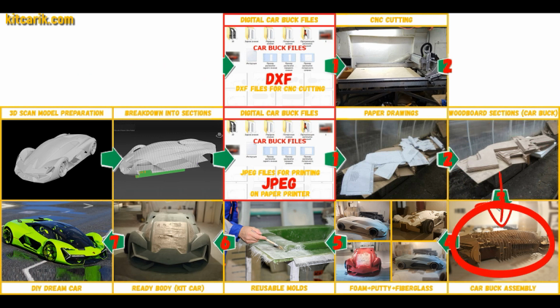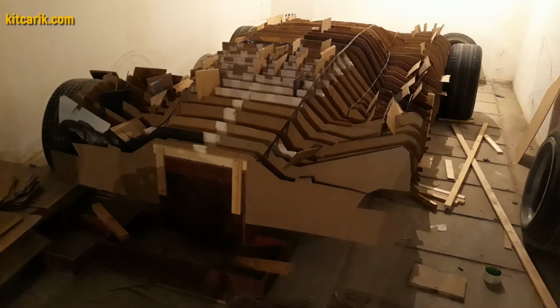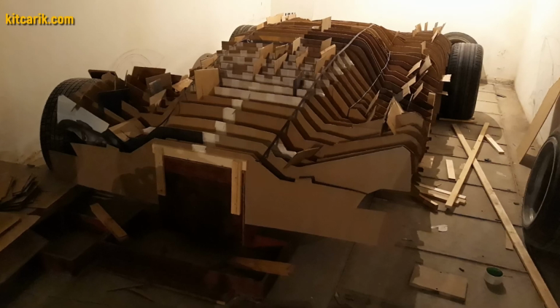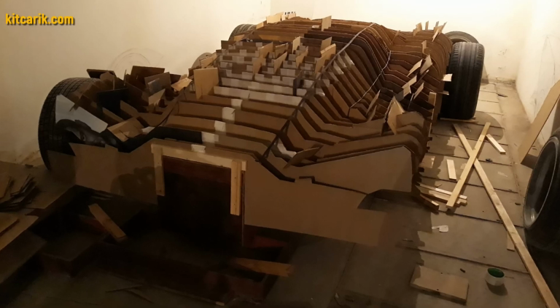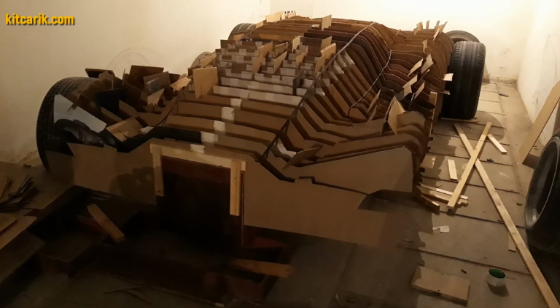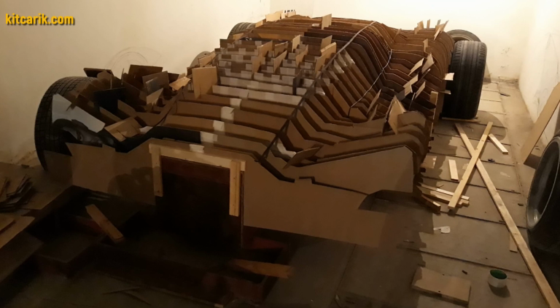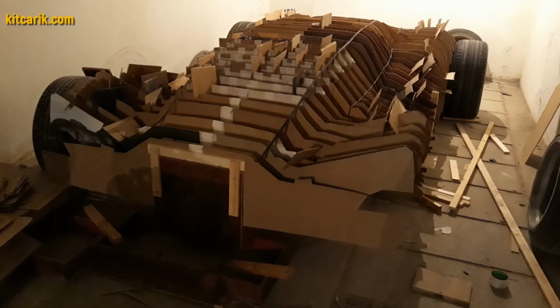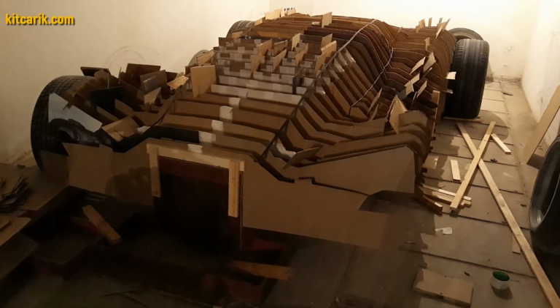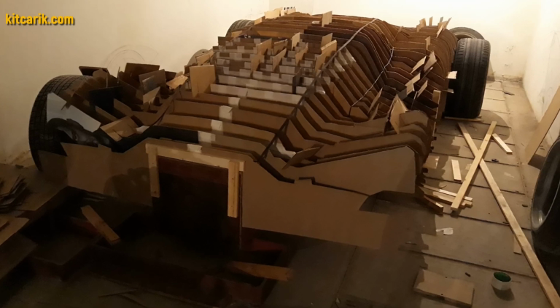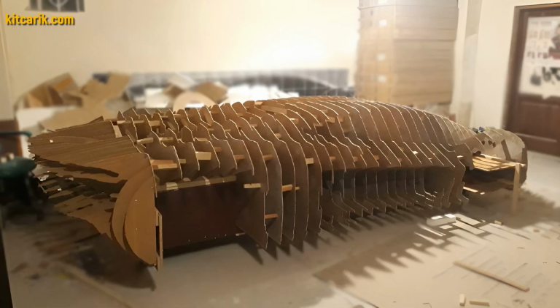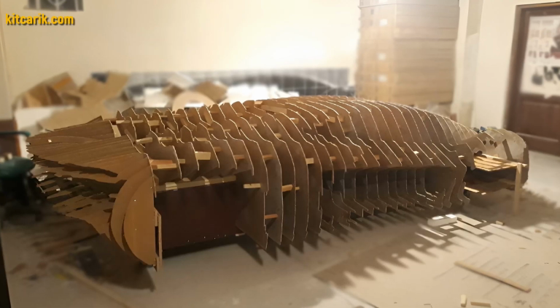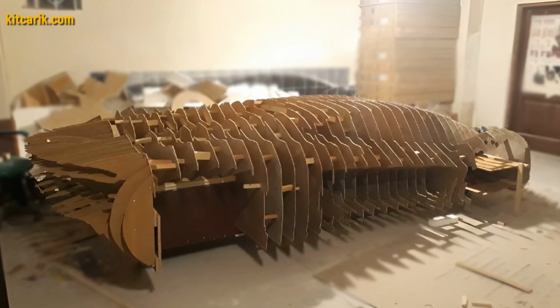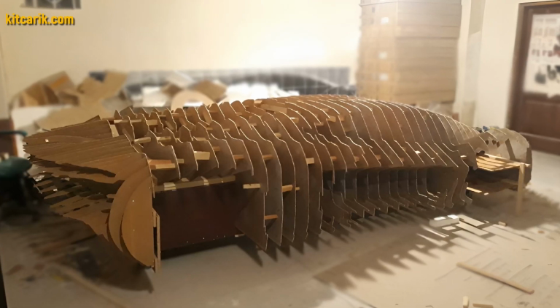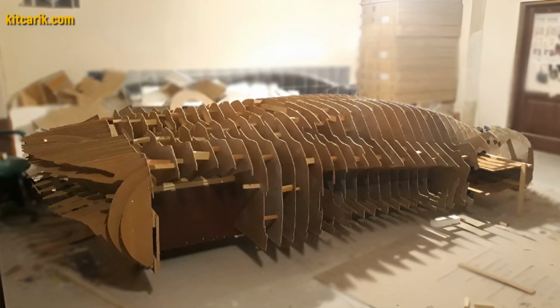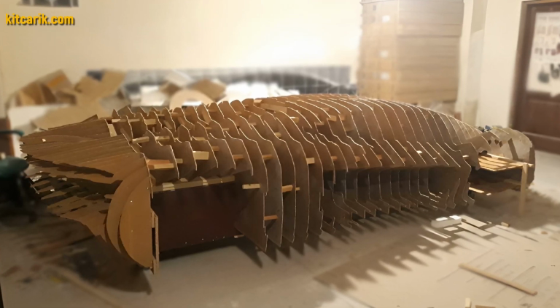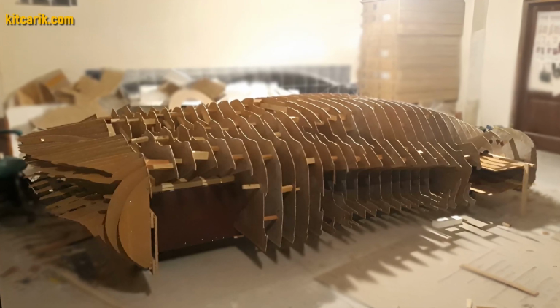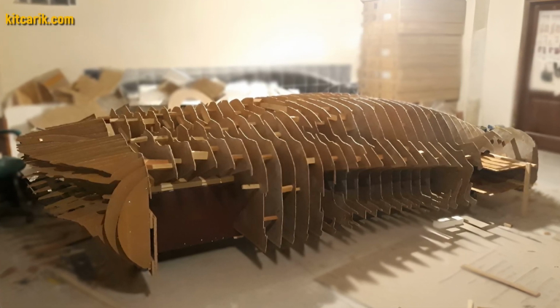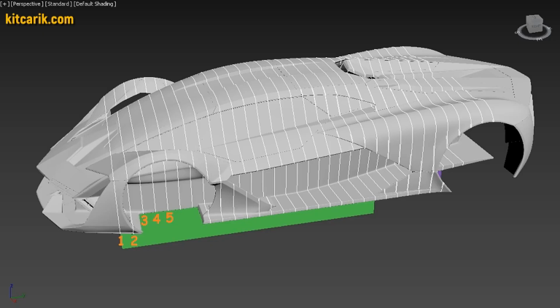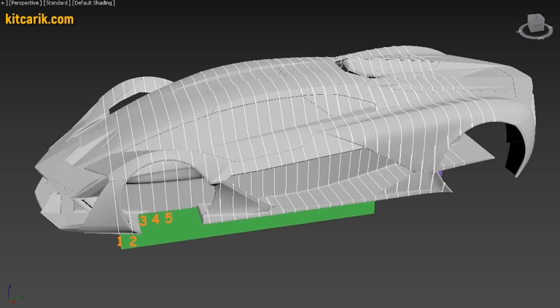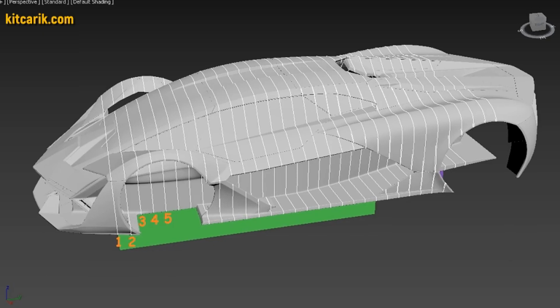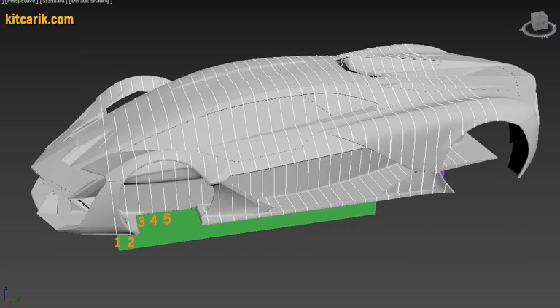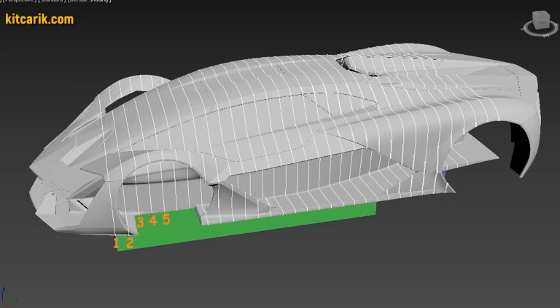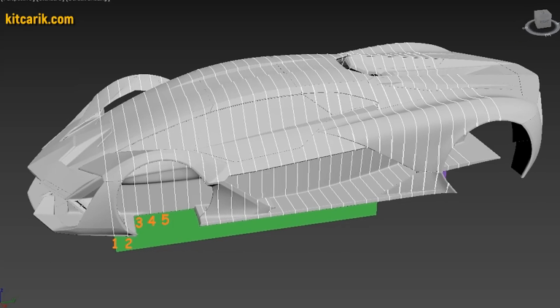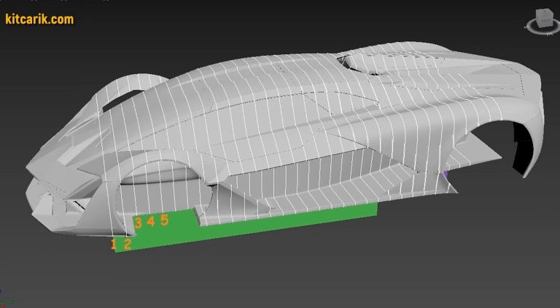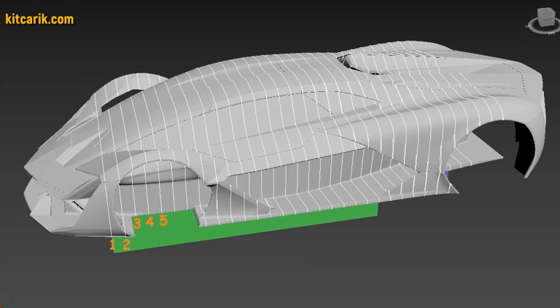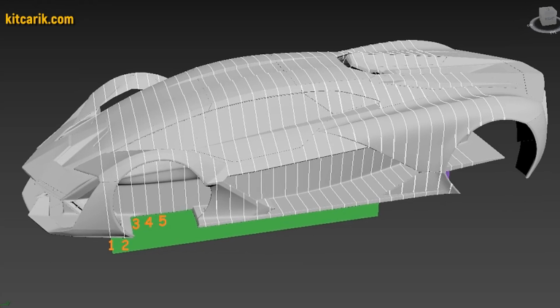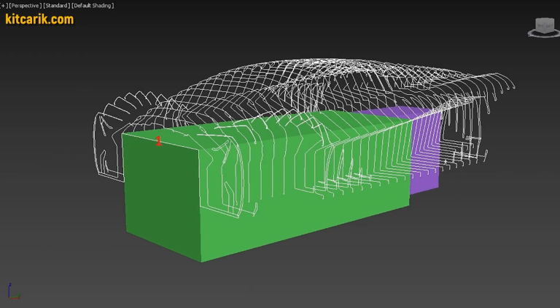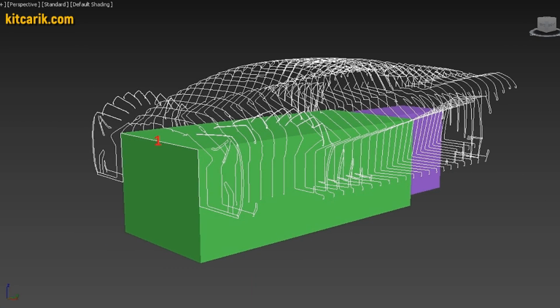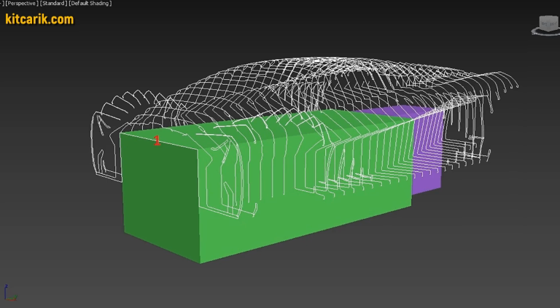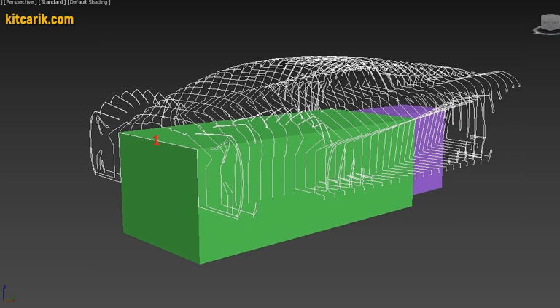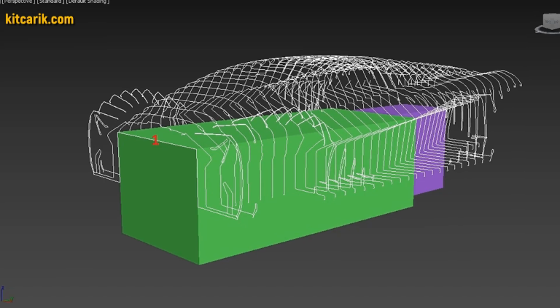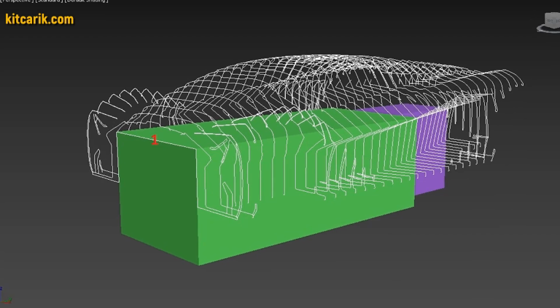From these wooden sections you need to assemble a car buck. My client assembled the sections one after another to get a car buck — it's like Lego, but for men. Everyone can do it easily.